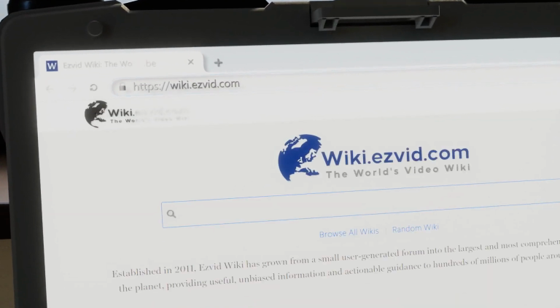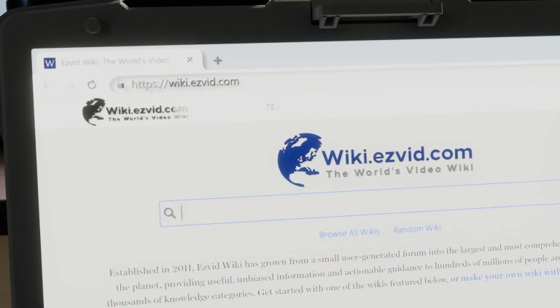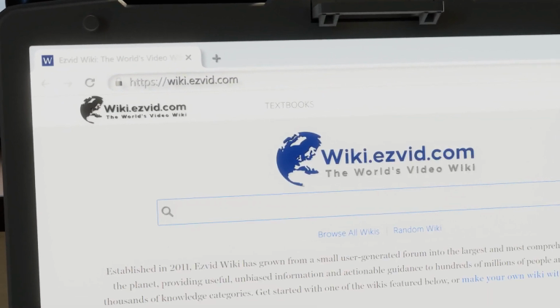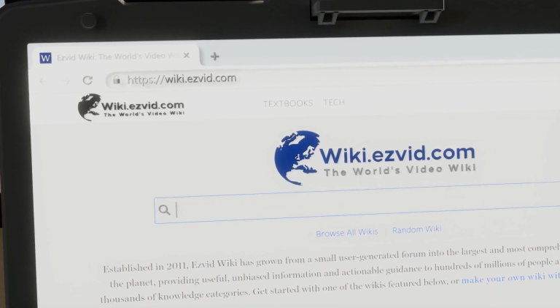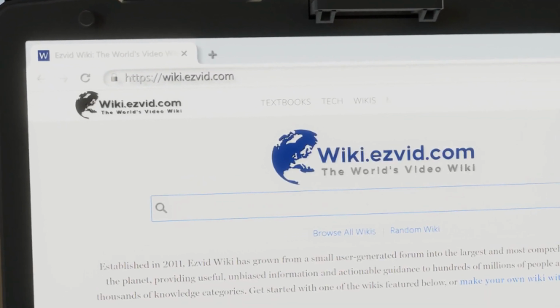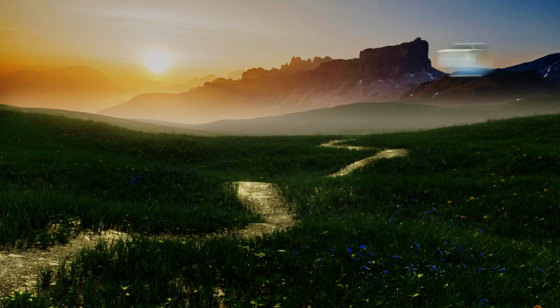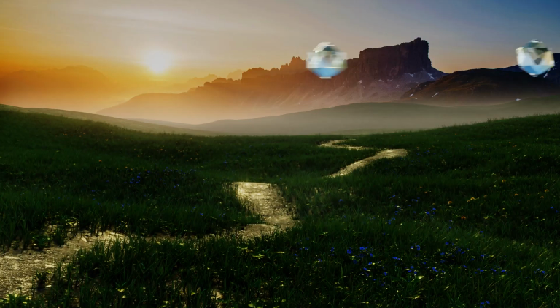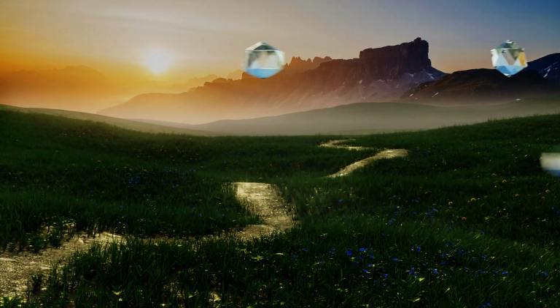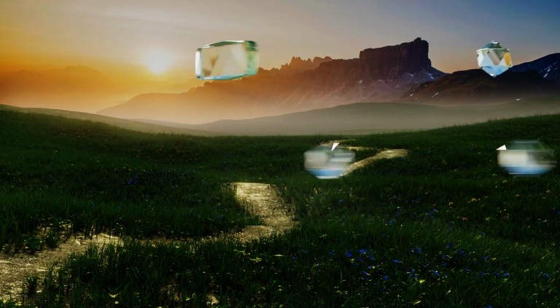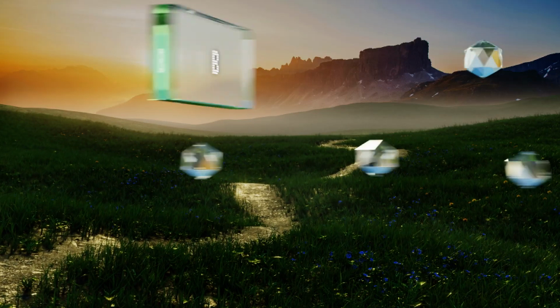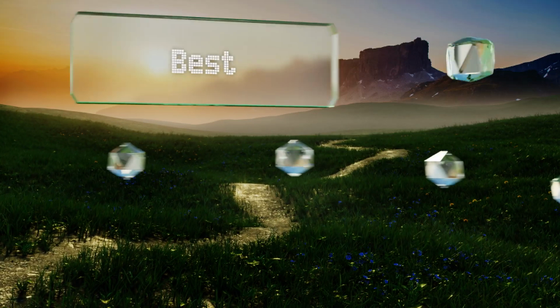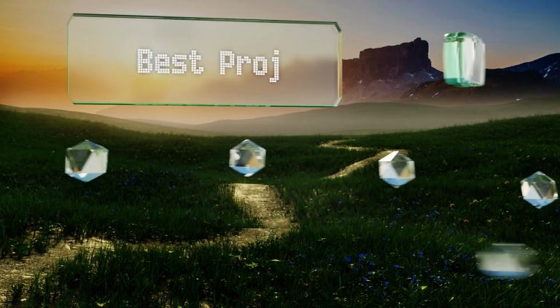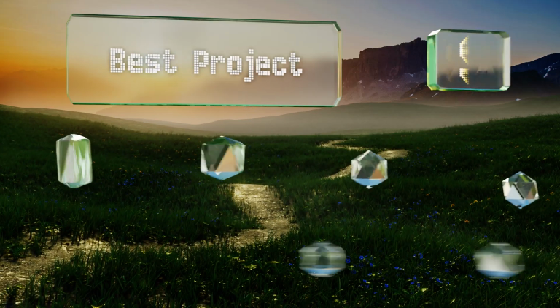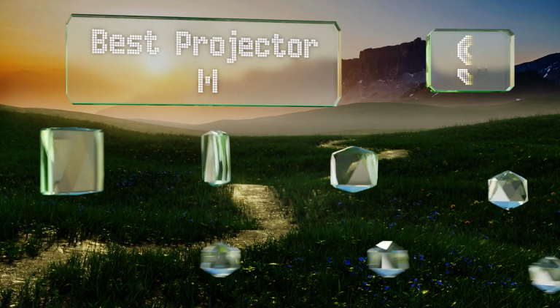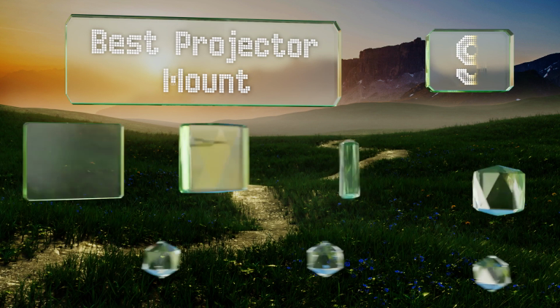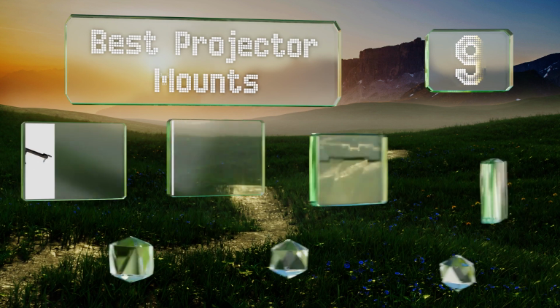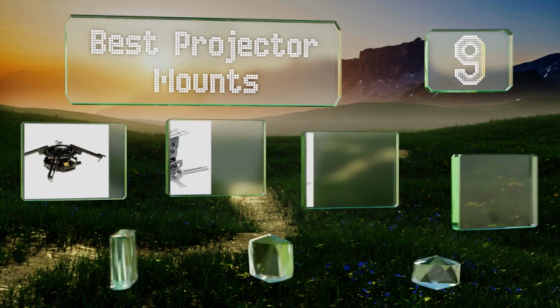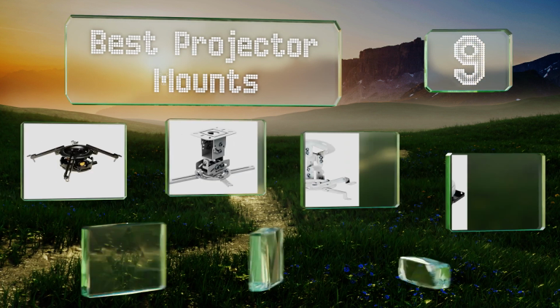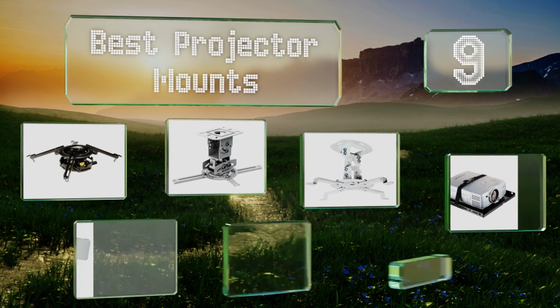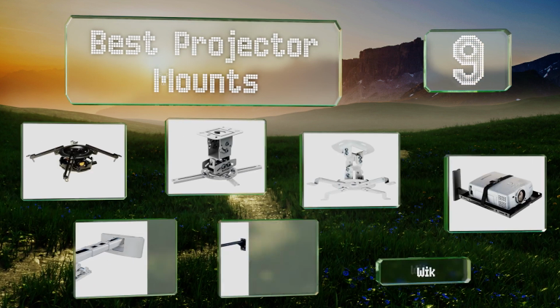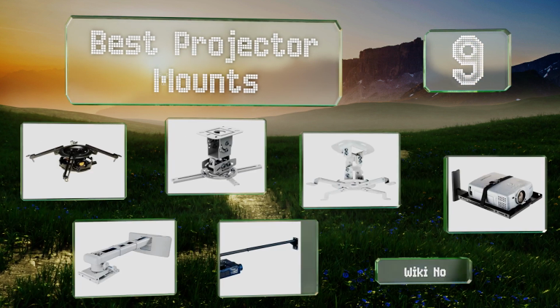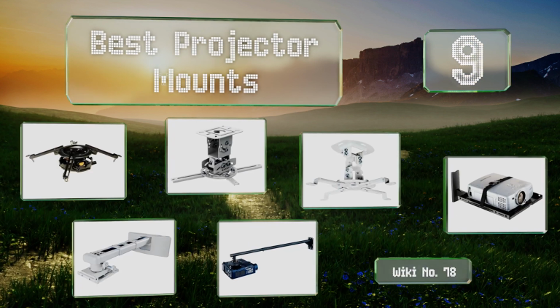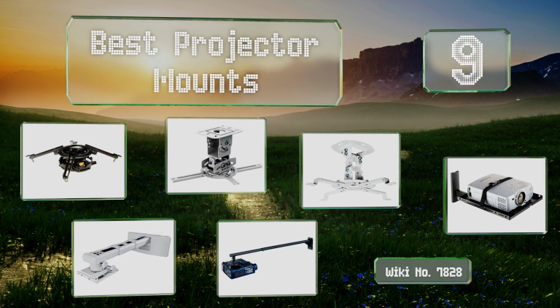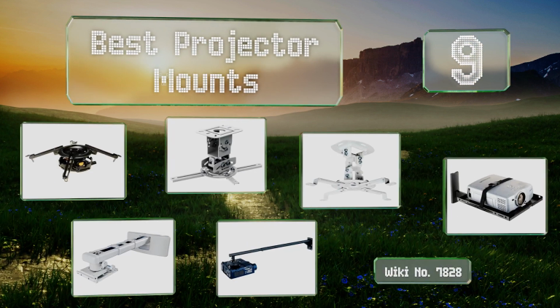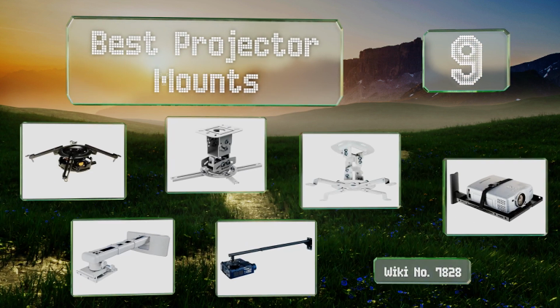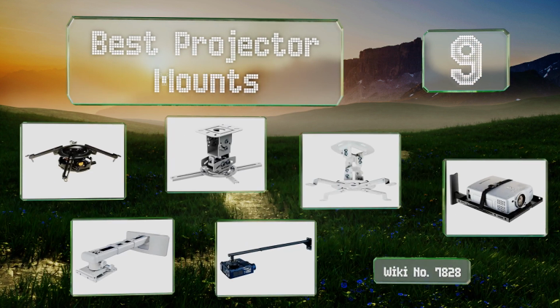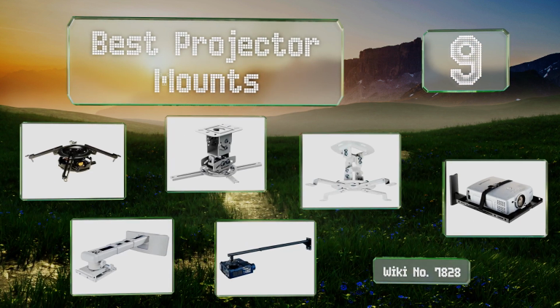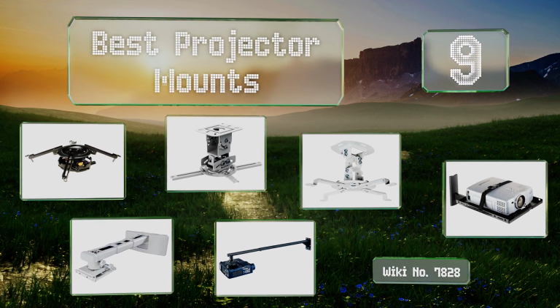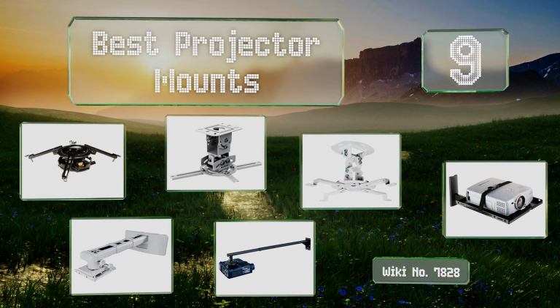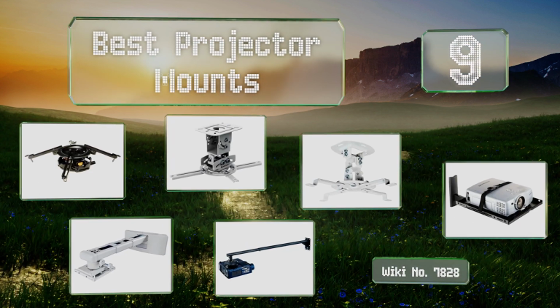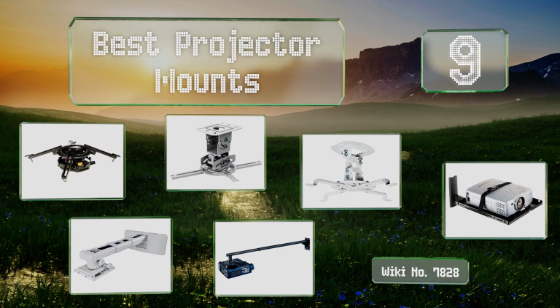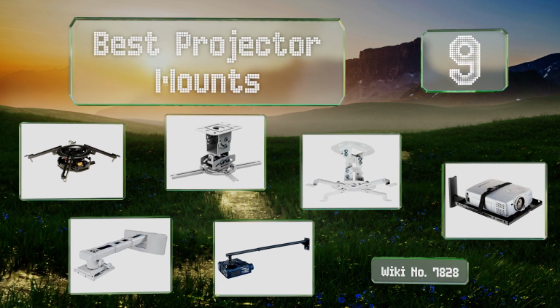Easyvid presents the nine best projector mounts. Let's get started with the list.